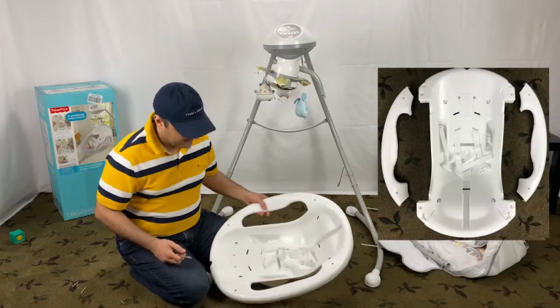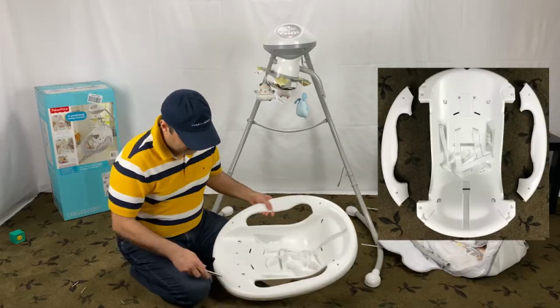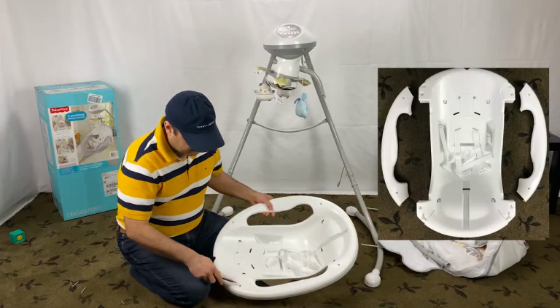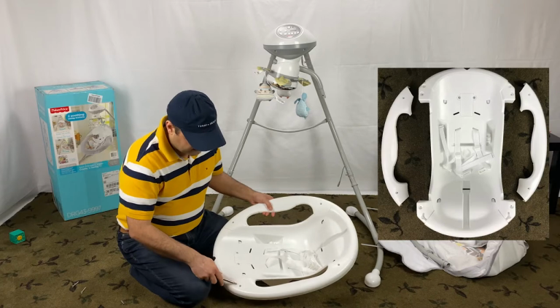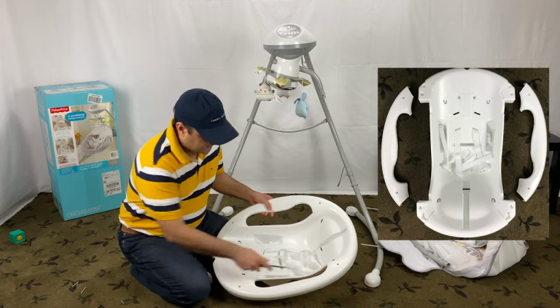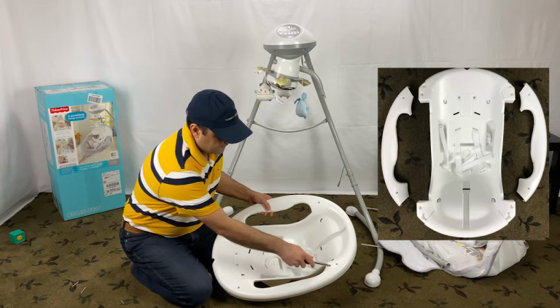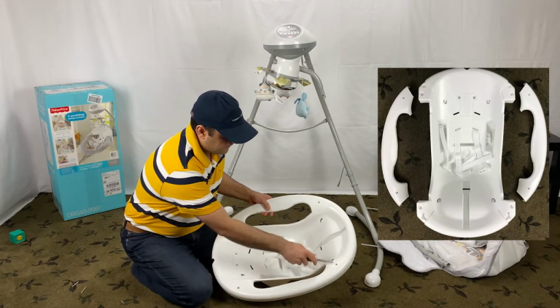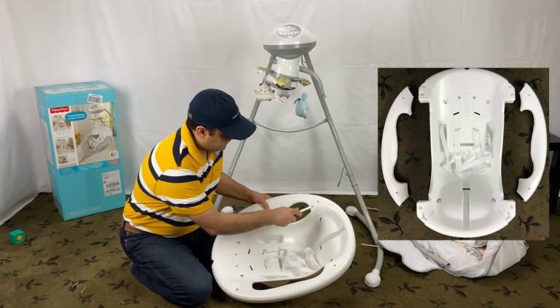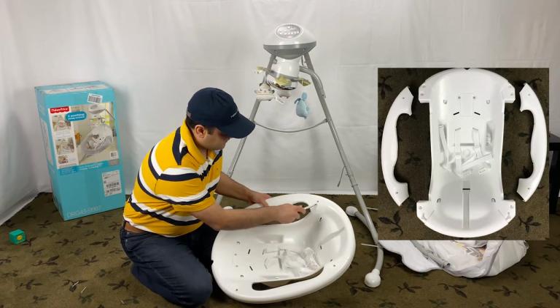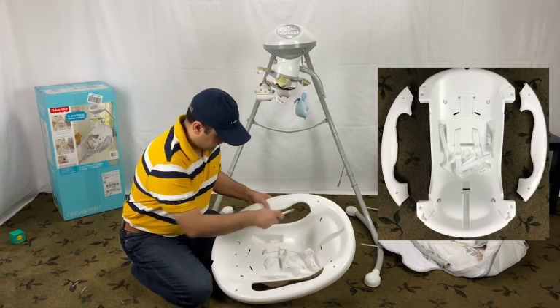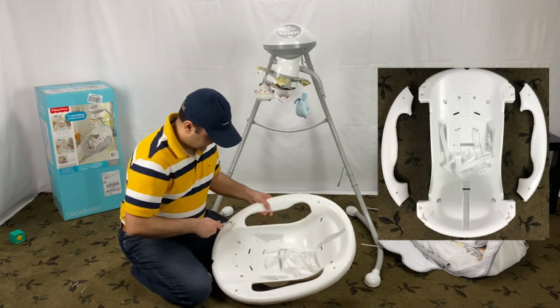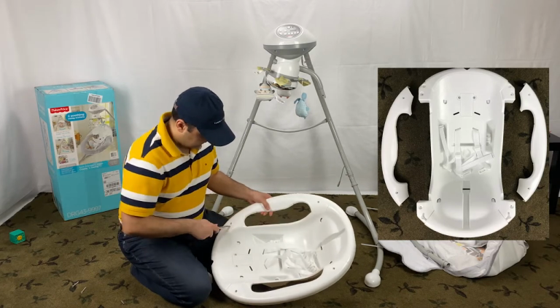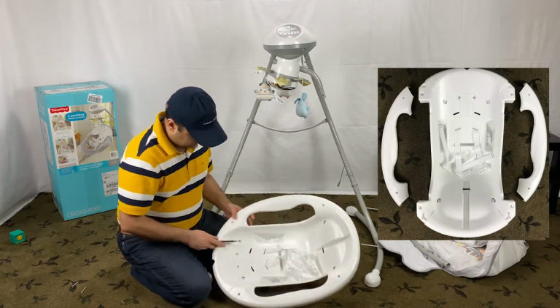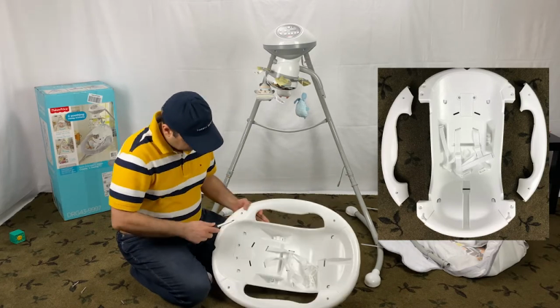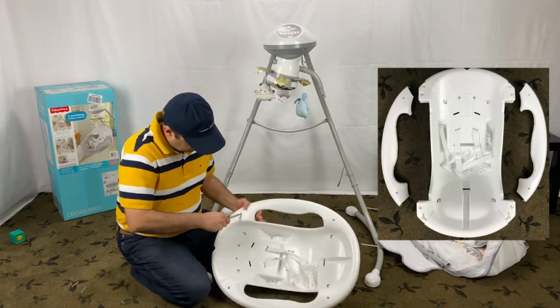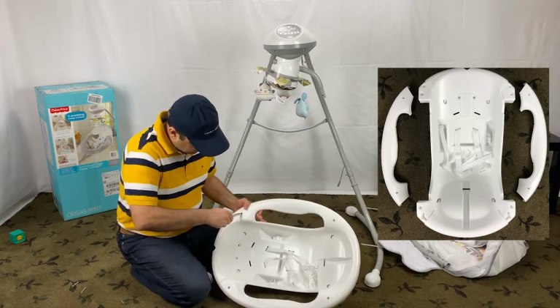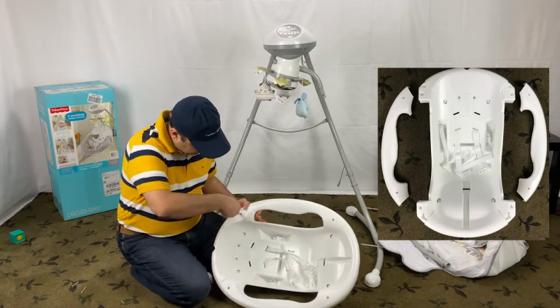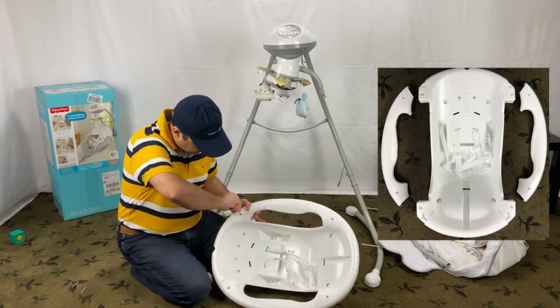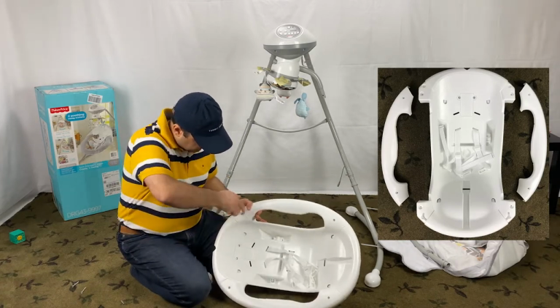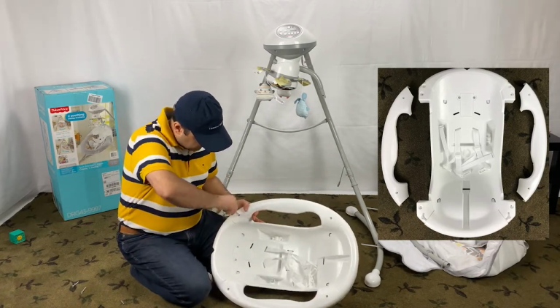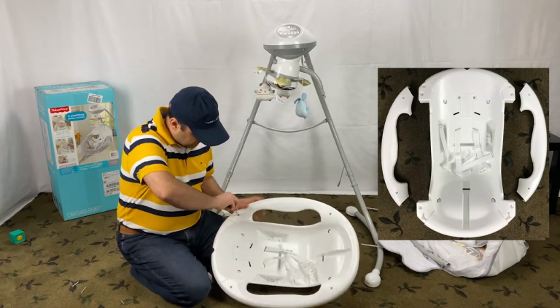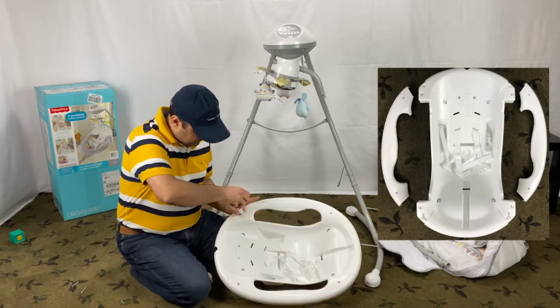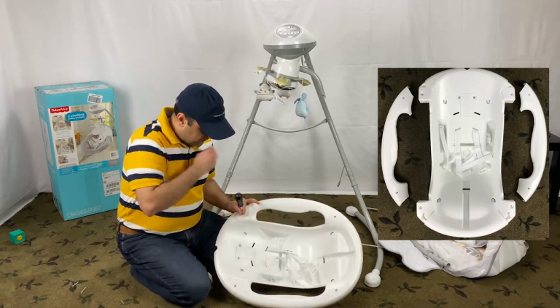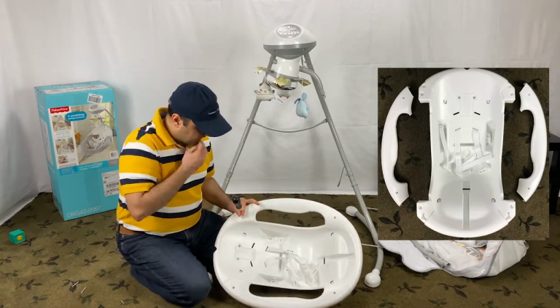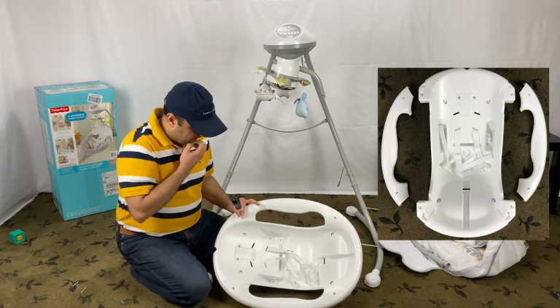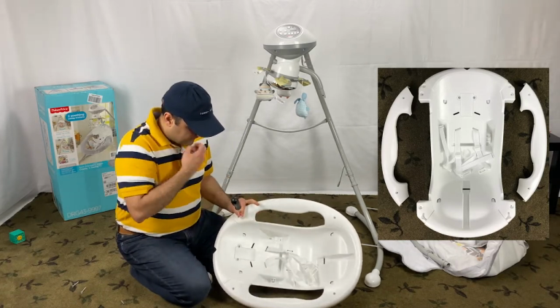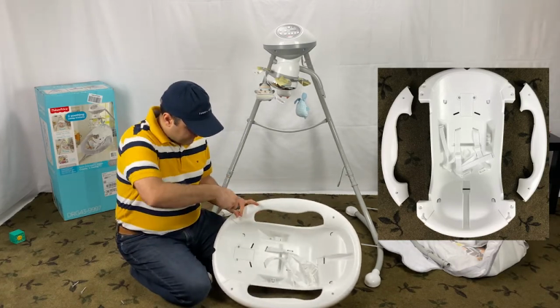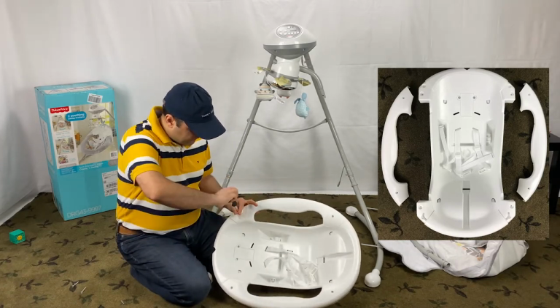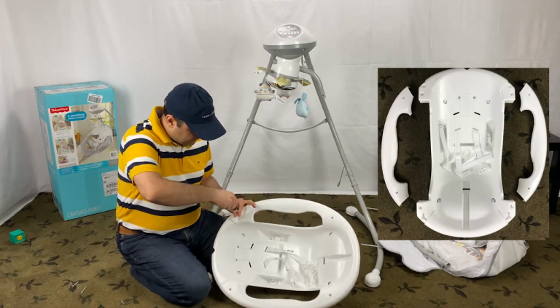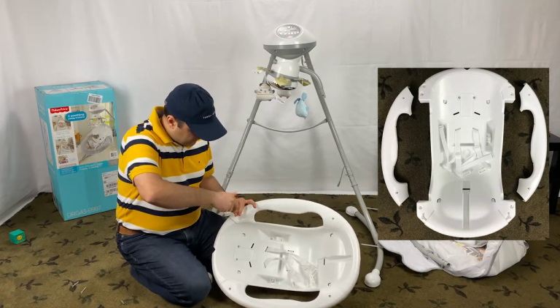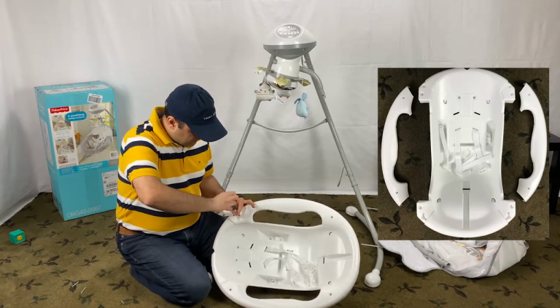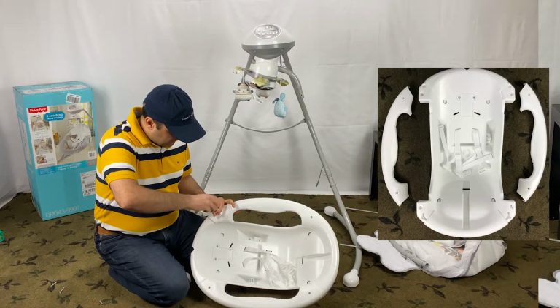Let's dismantle the seat by removing the four Phillips screws that connect the side tab to the seat.